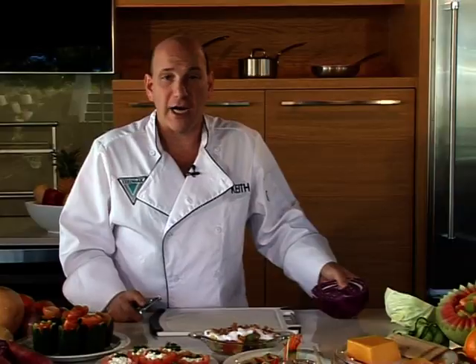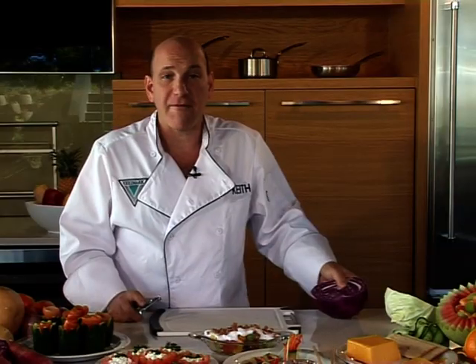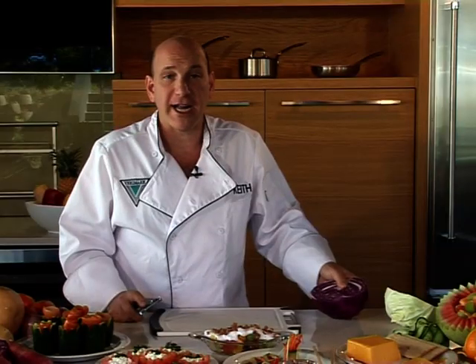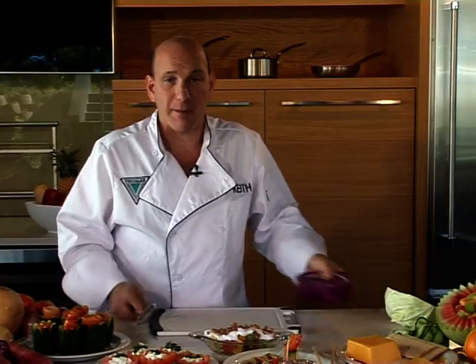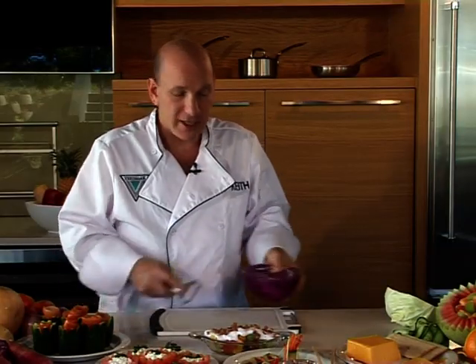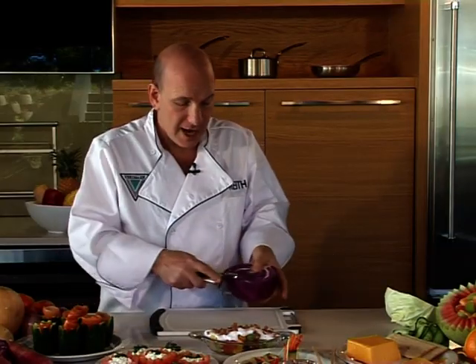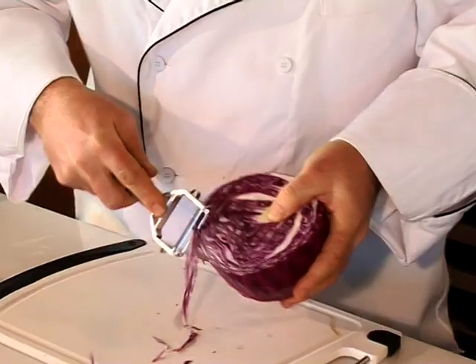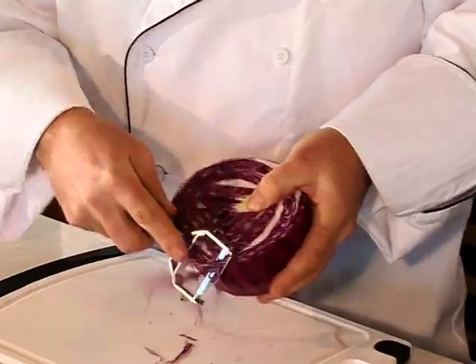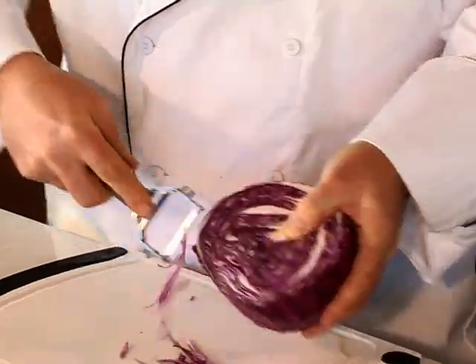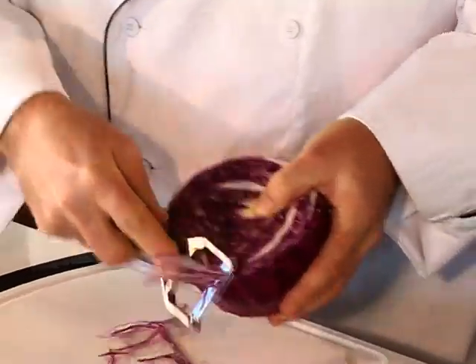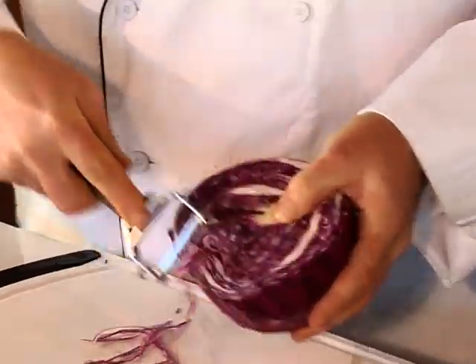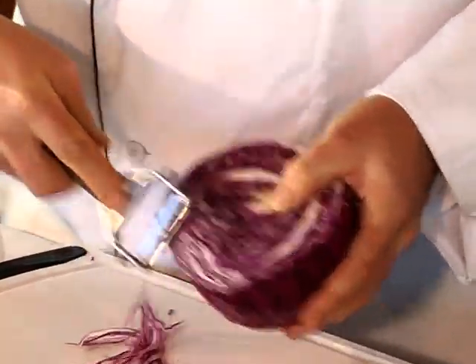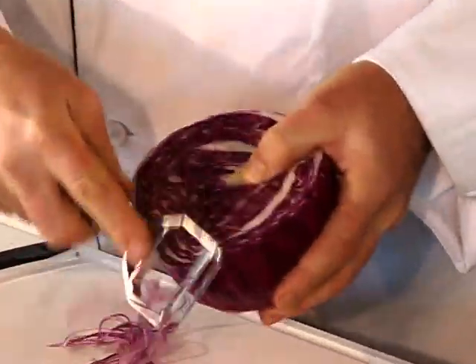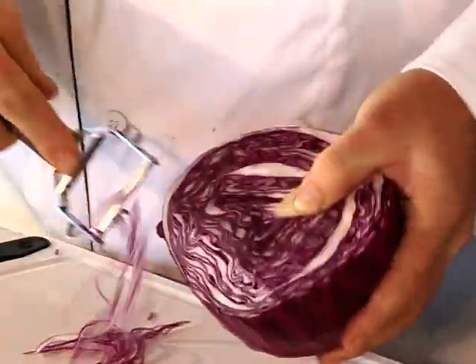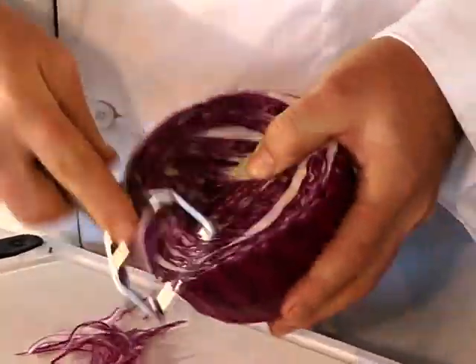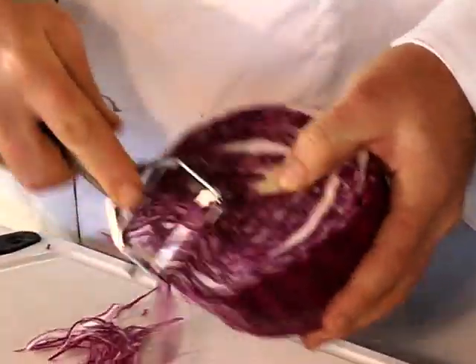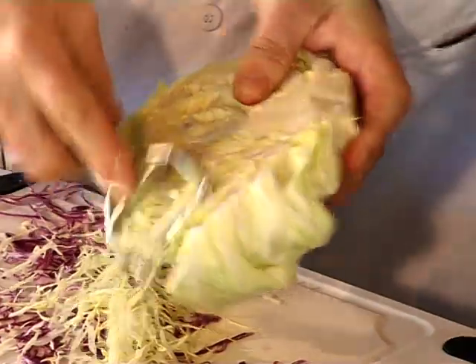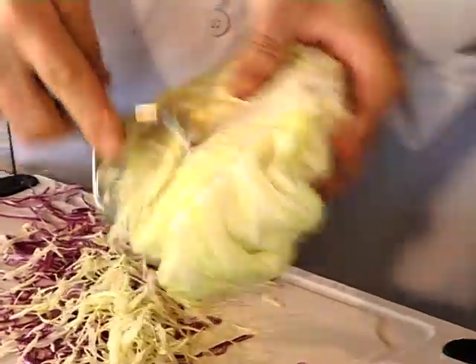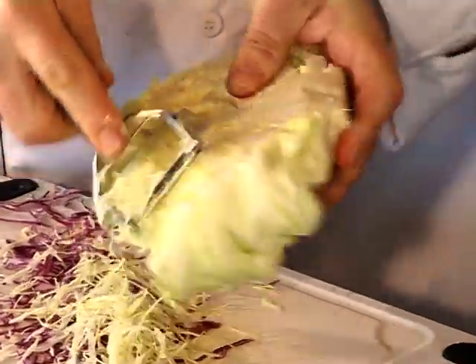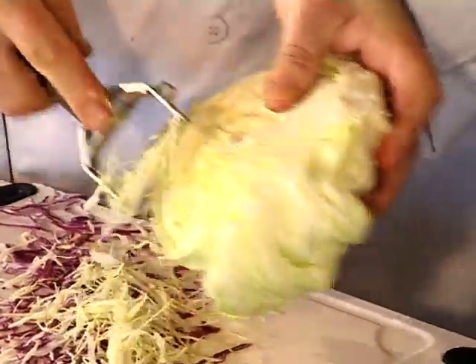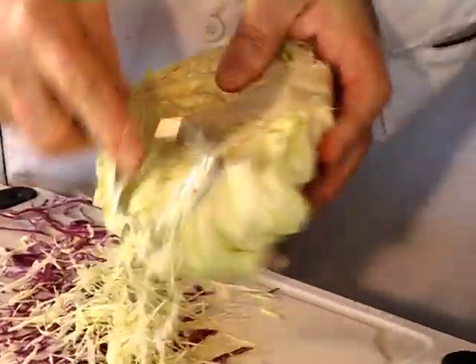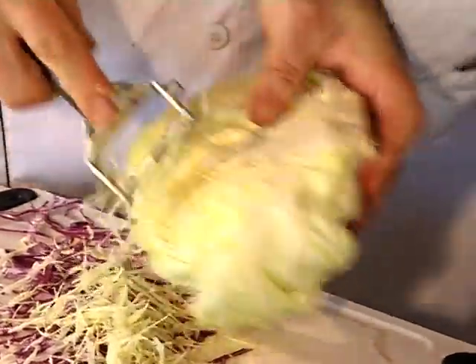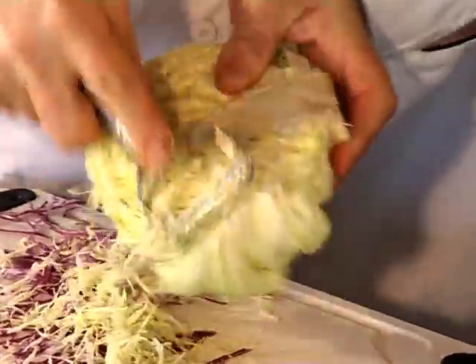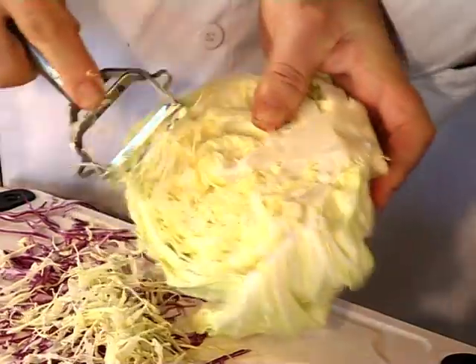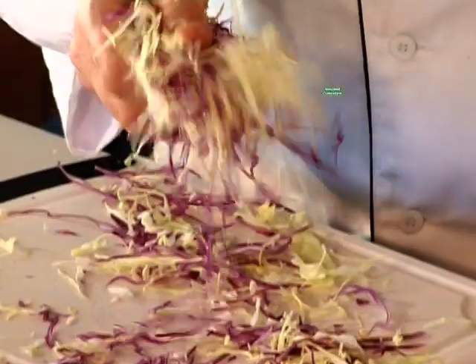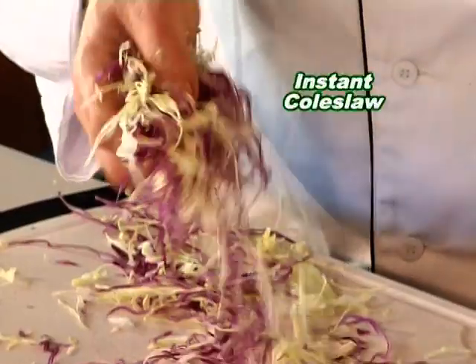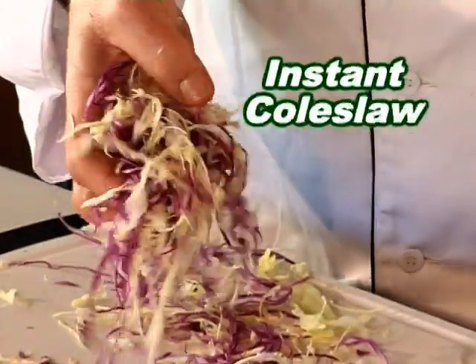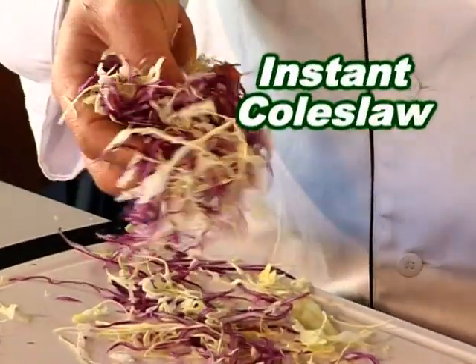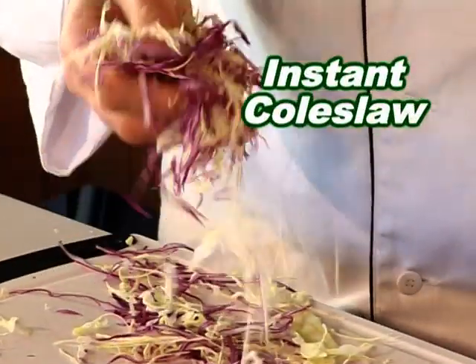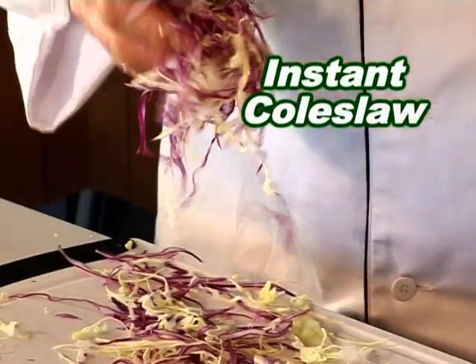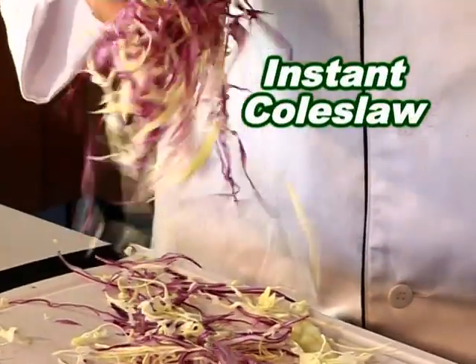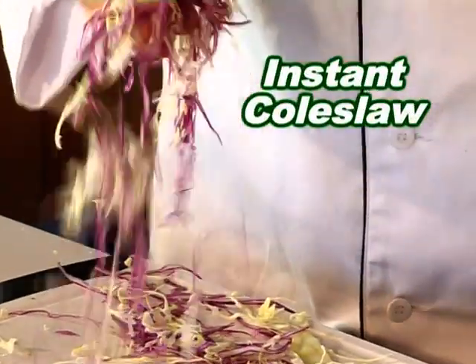Did I forget to mention how fantastic the Shogun is for making coleslaw? Red or white, it comes out beautiful.